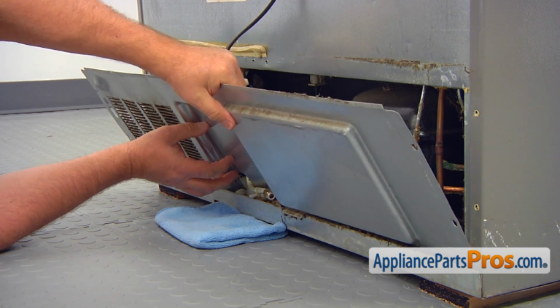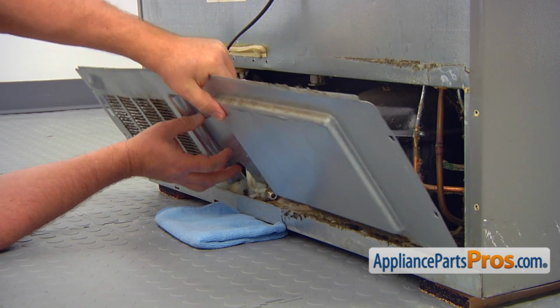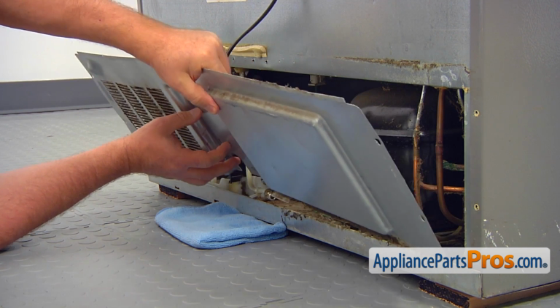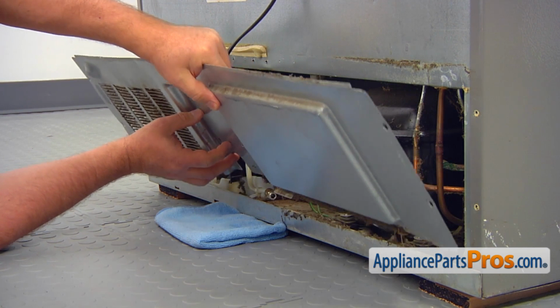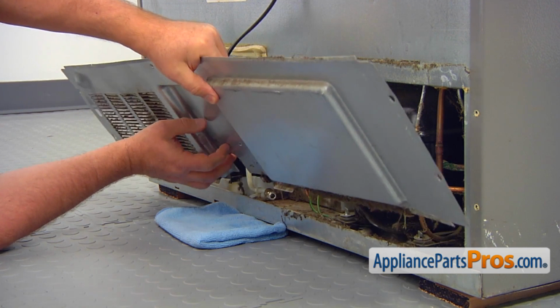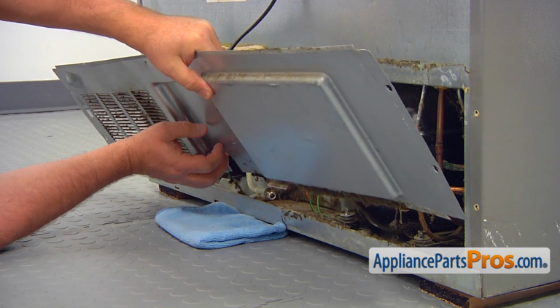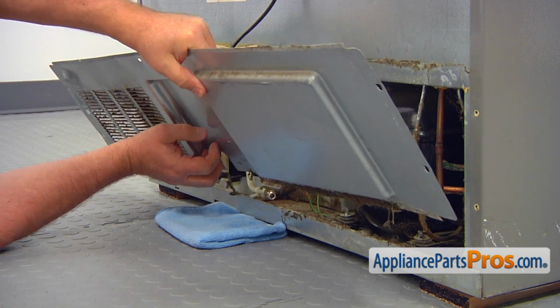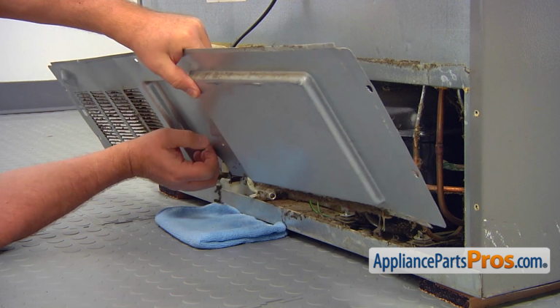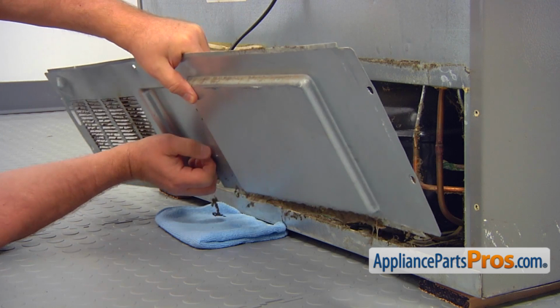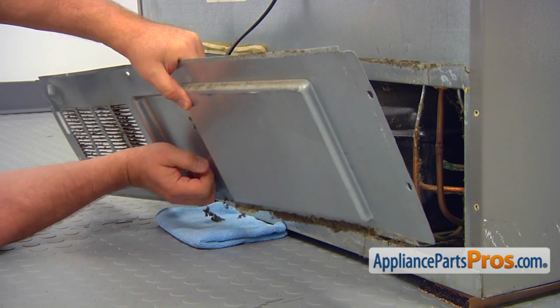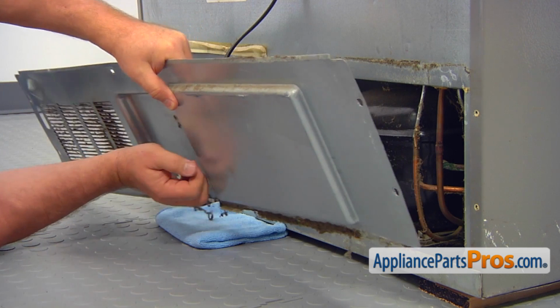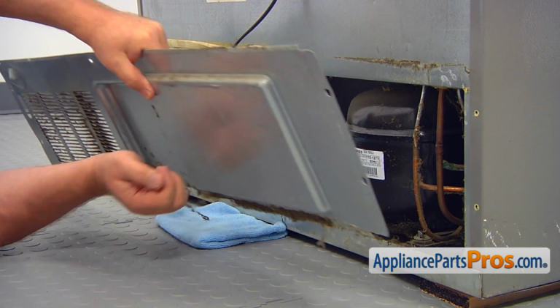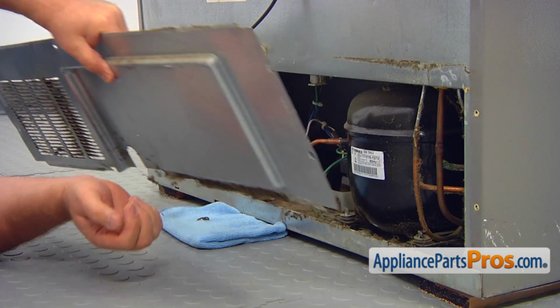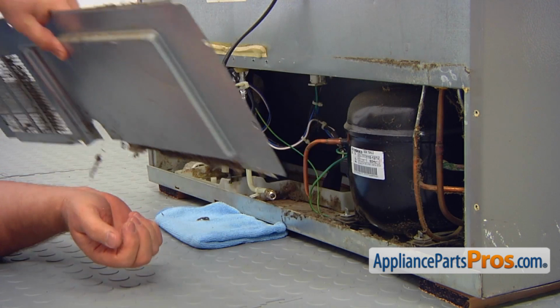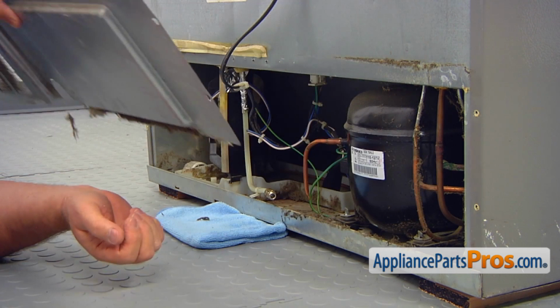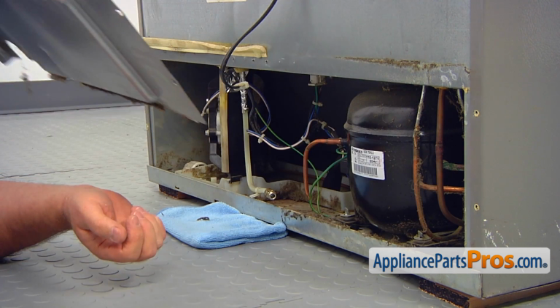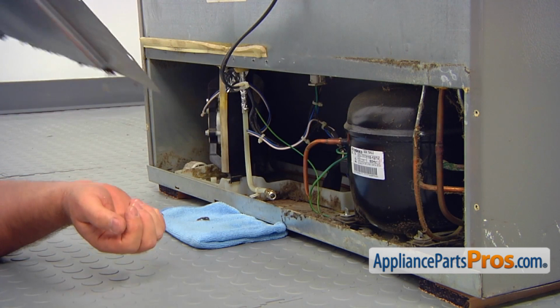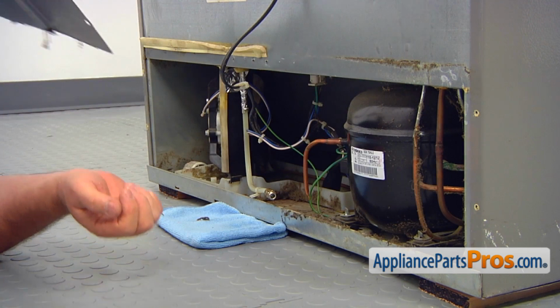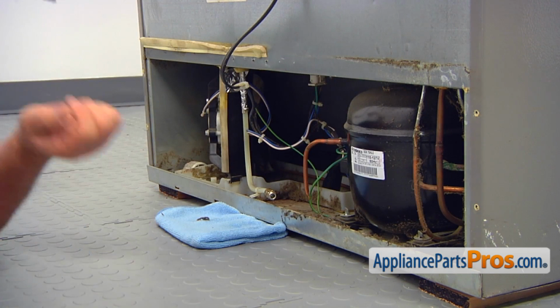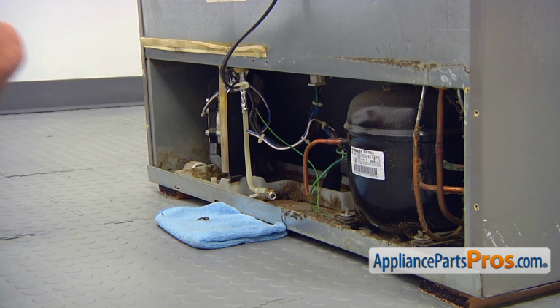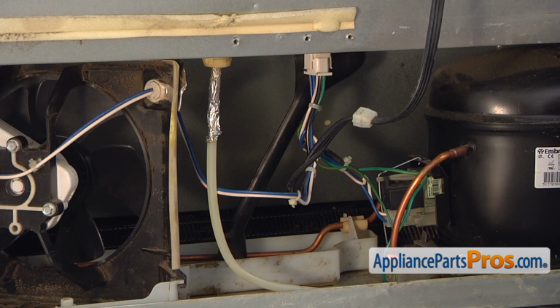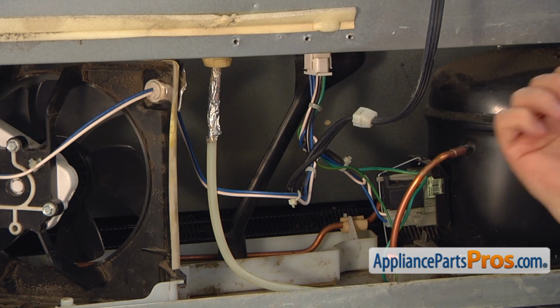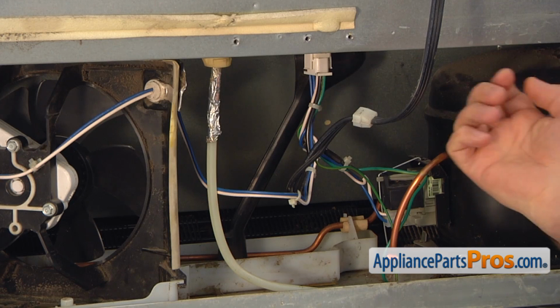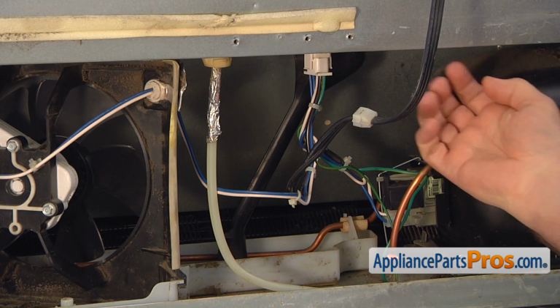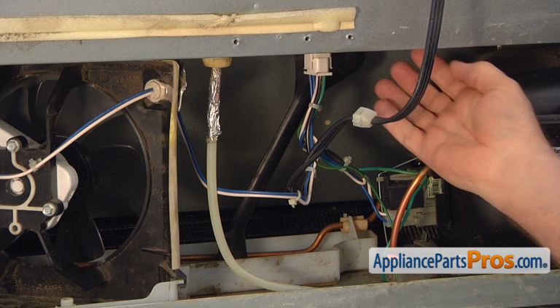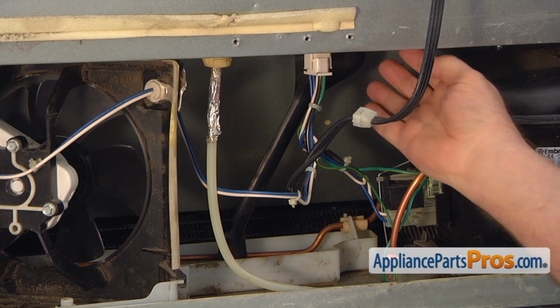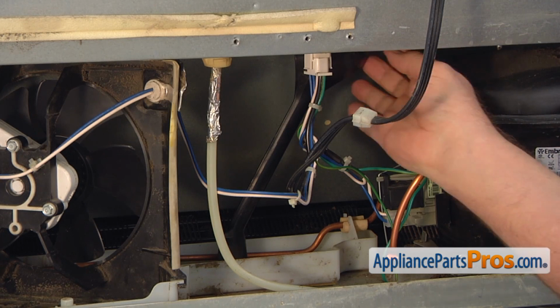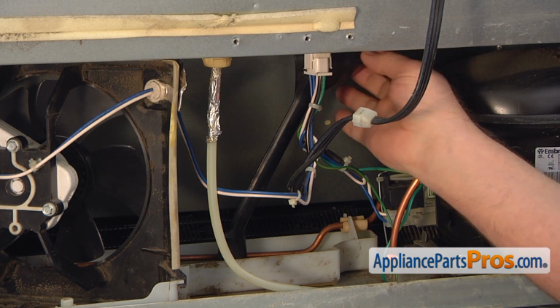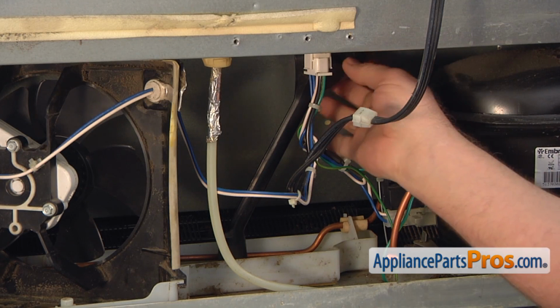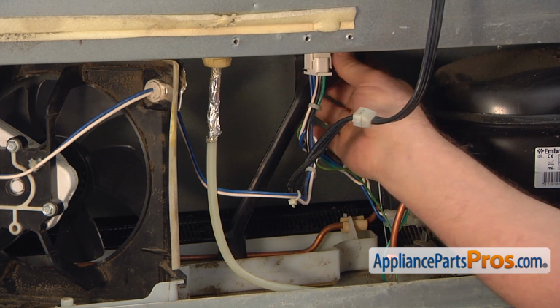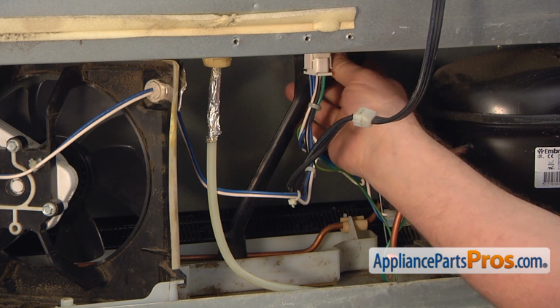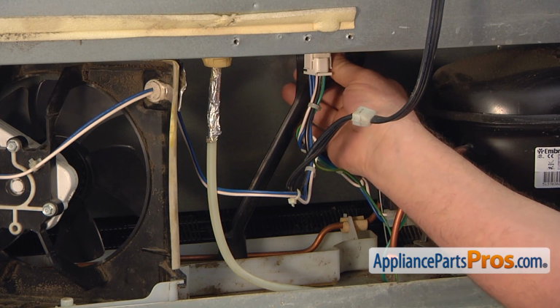Slide out the power cord and remove the access panel. Clean the access panel grill for better airflow. Remove the drain tube by pulling it up.